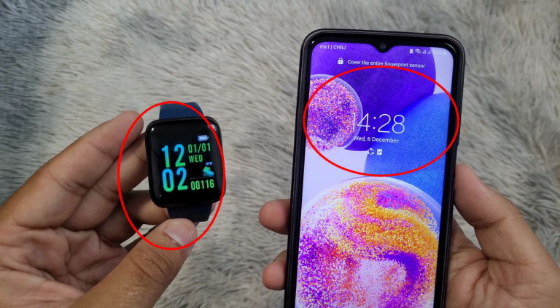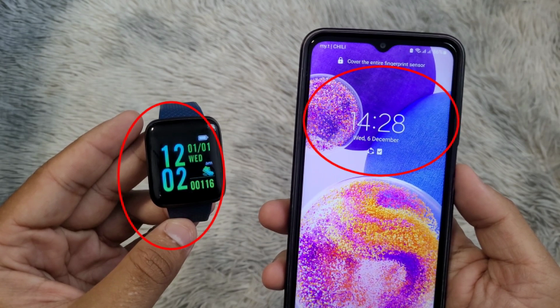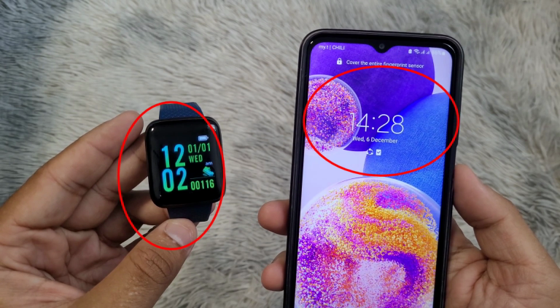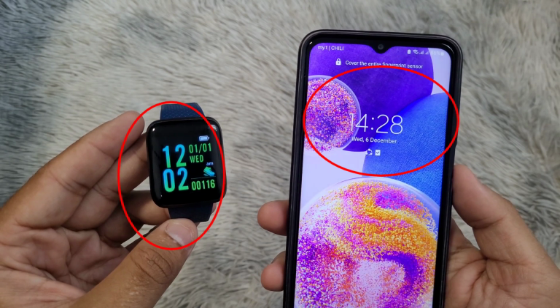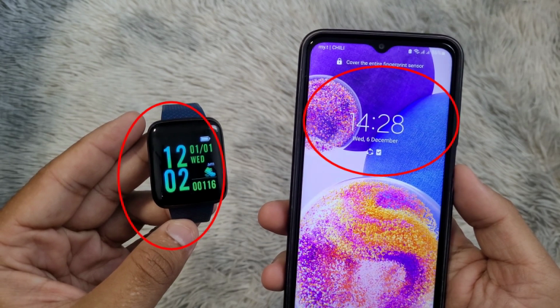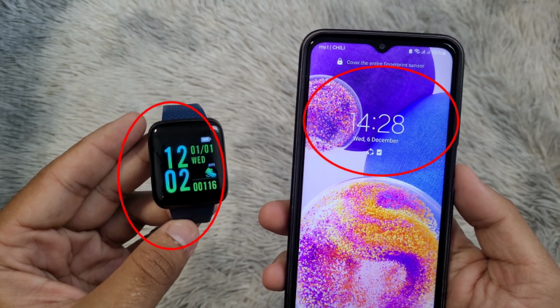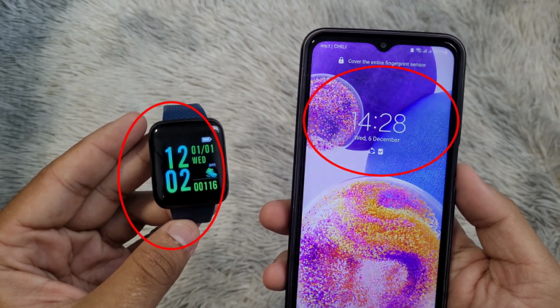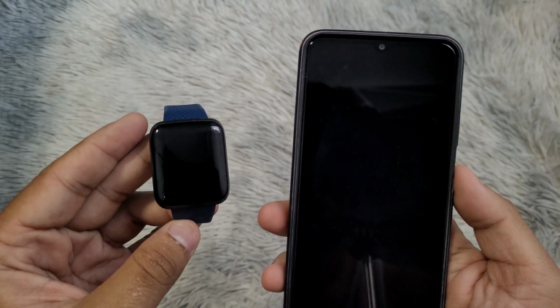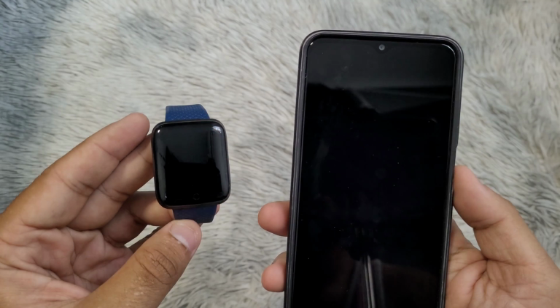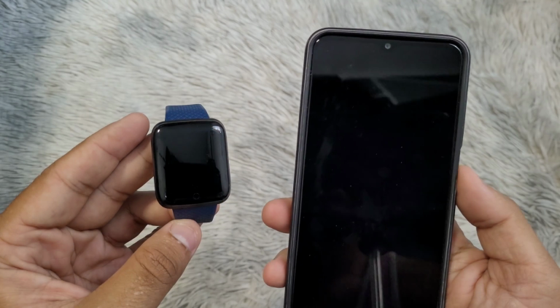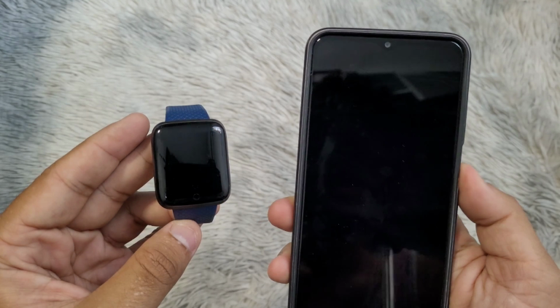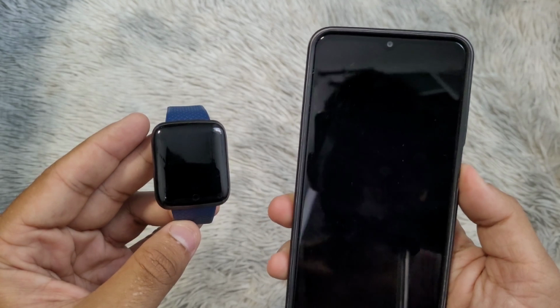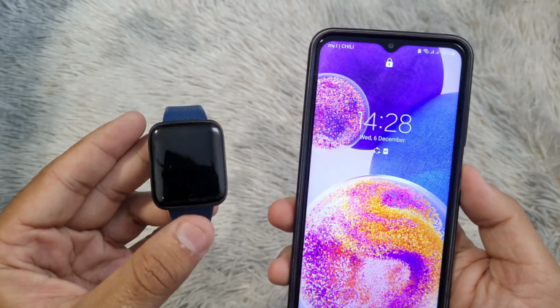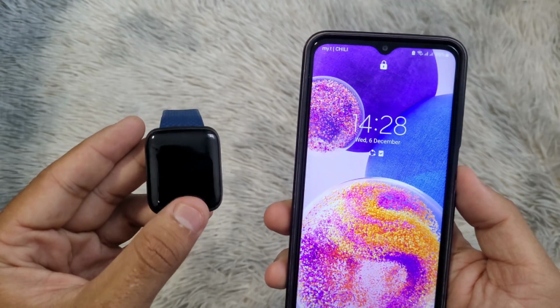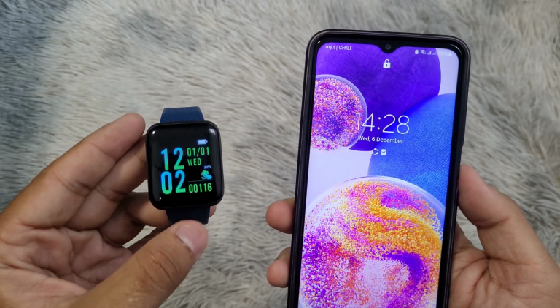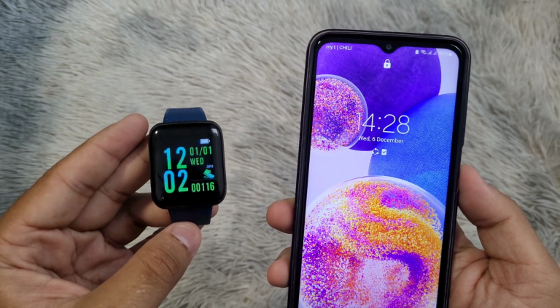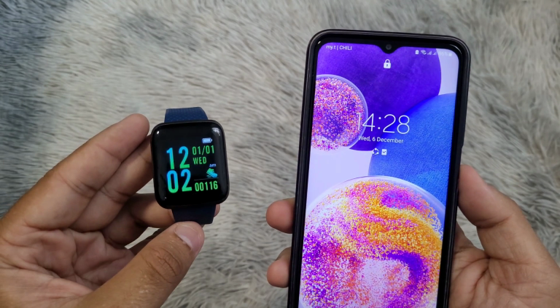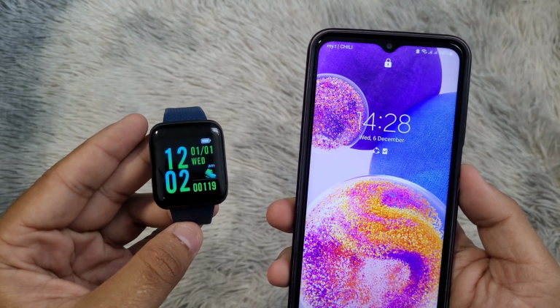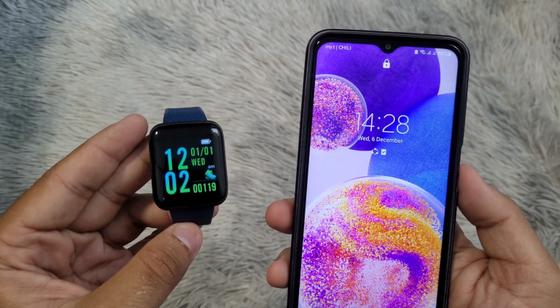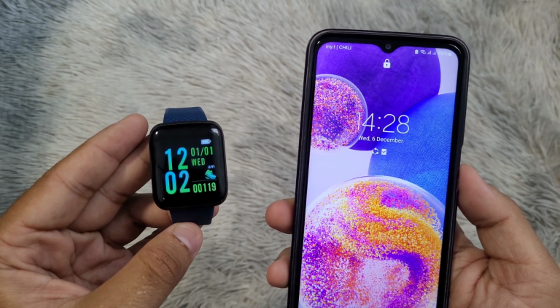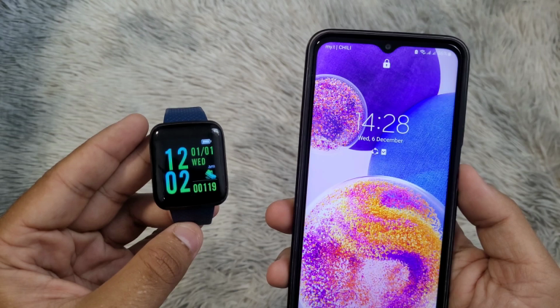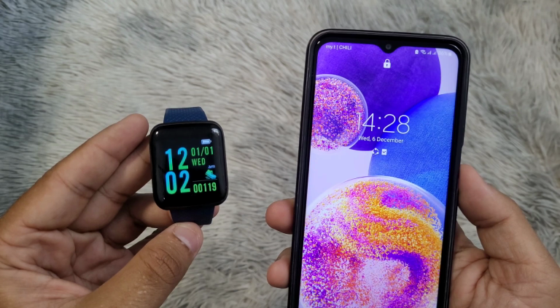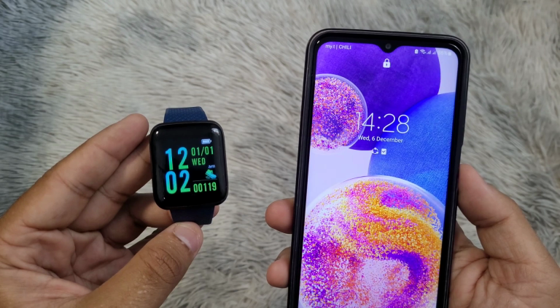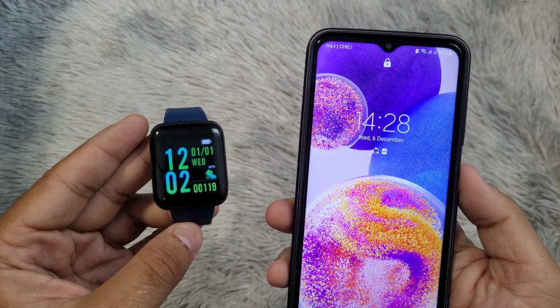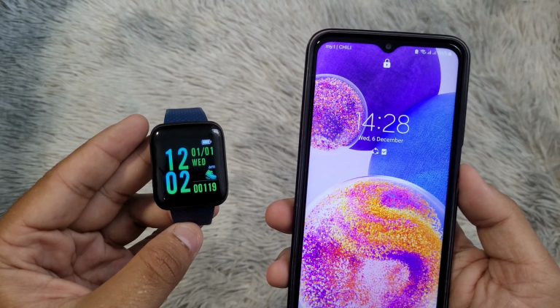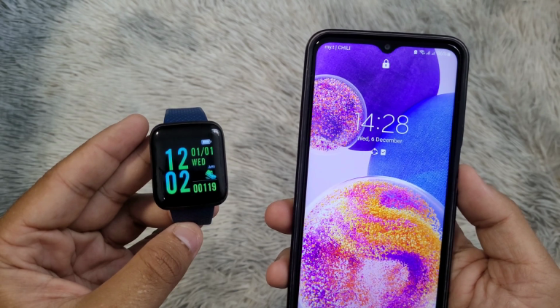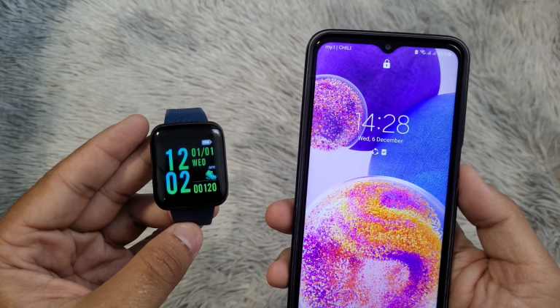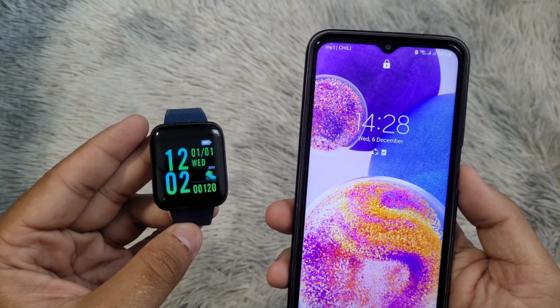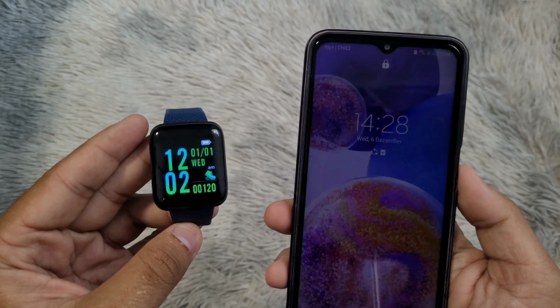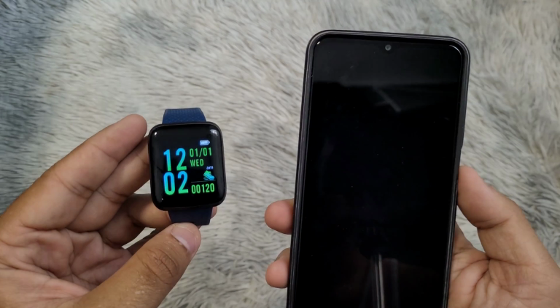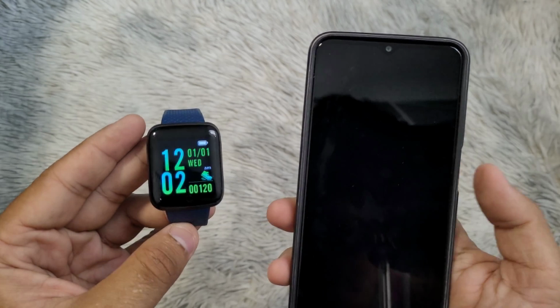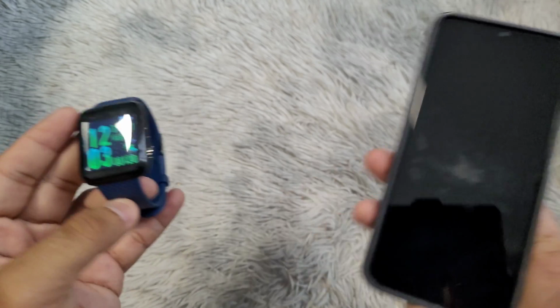To set the time on the watch and access all features of the smartwatch, you will need to connect the watch to your phone in the application.